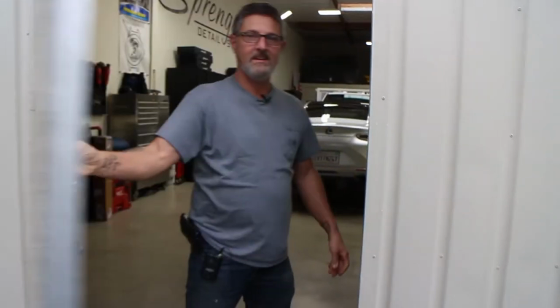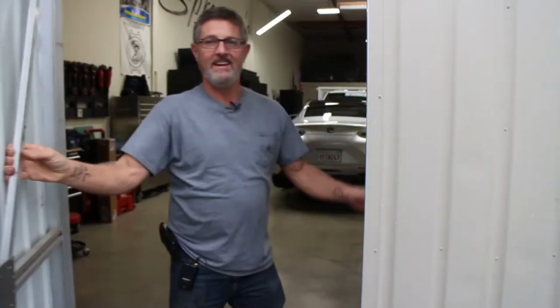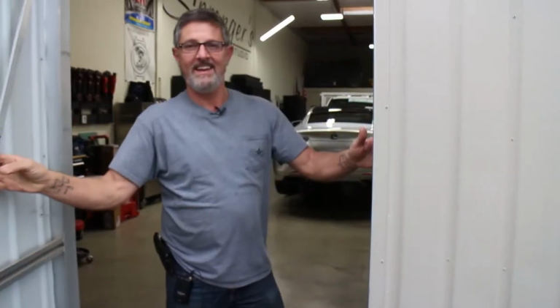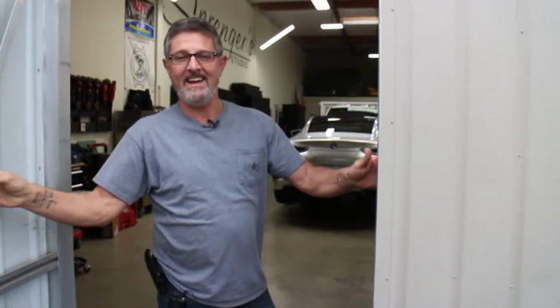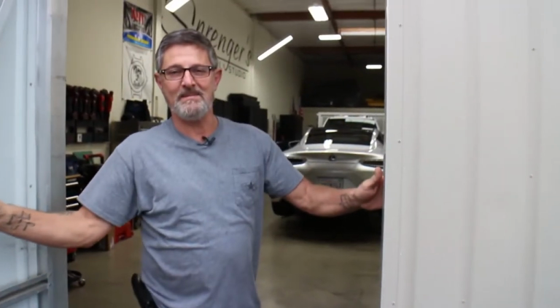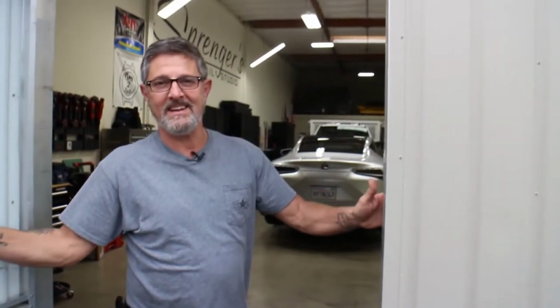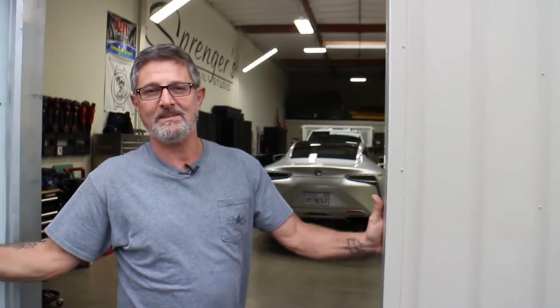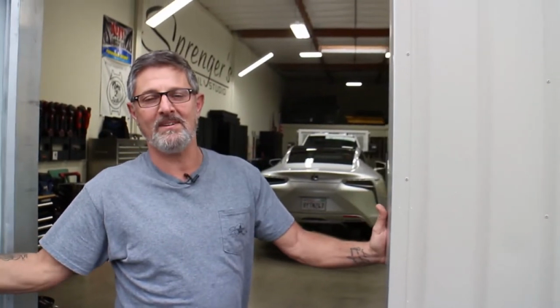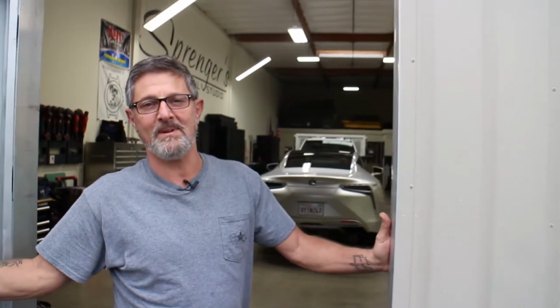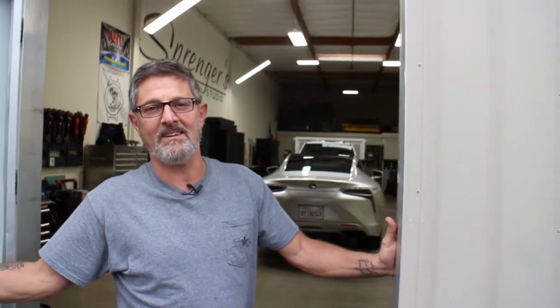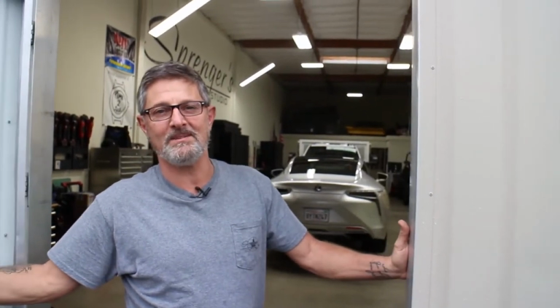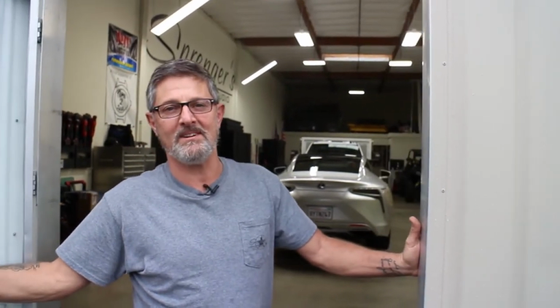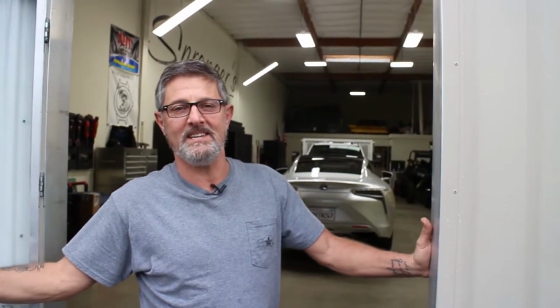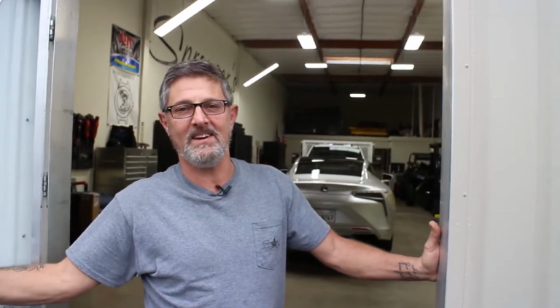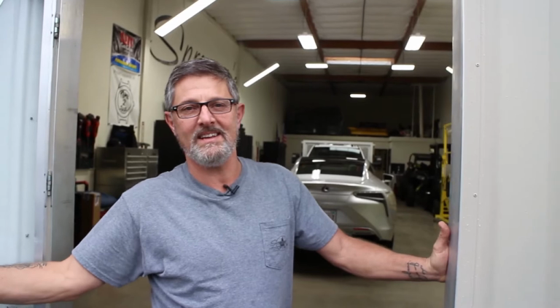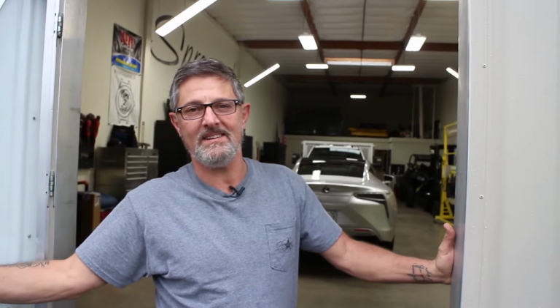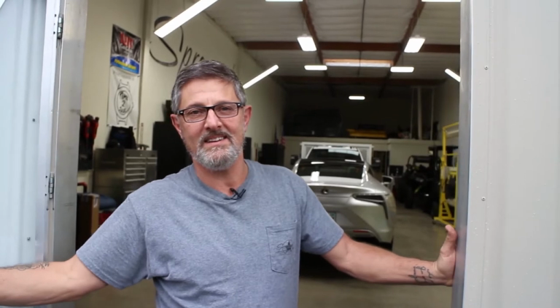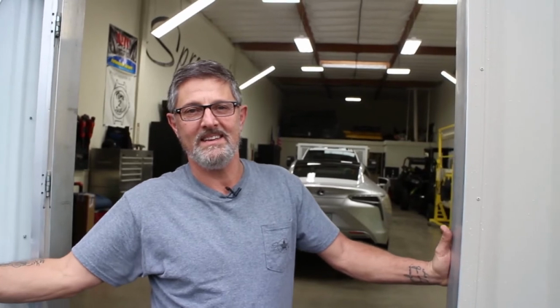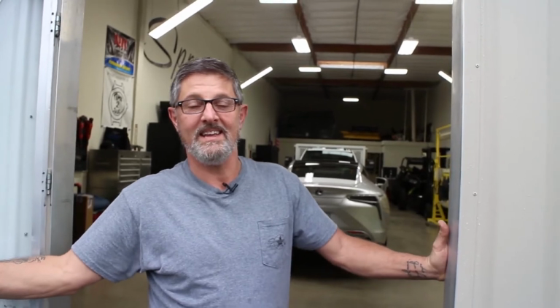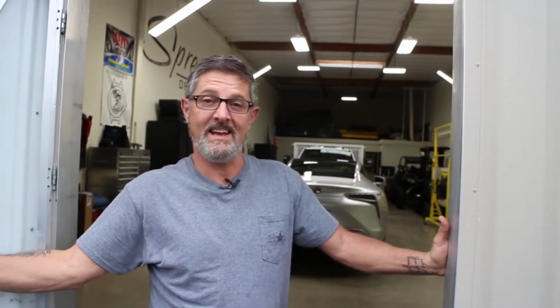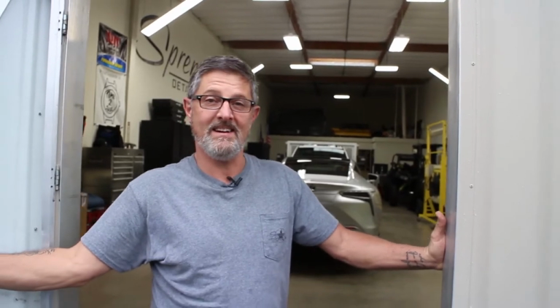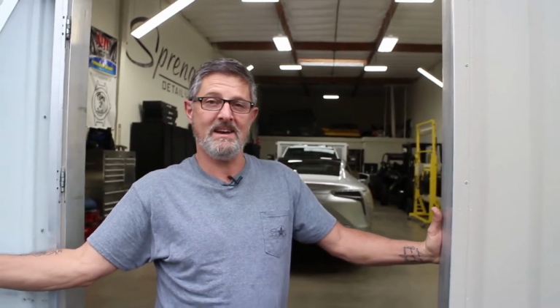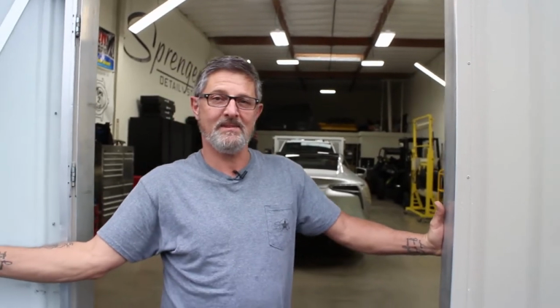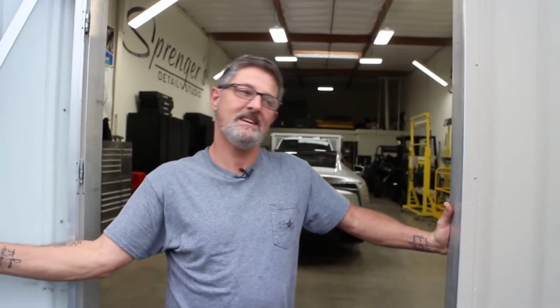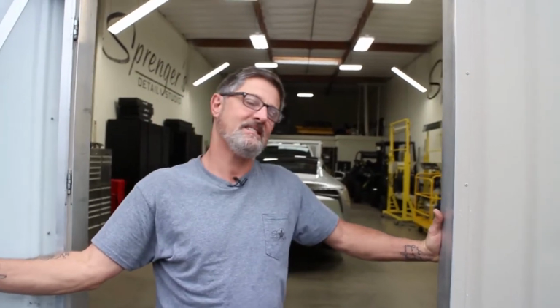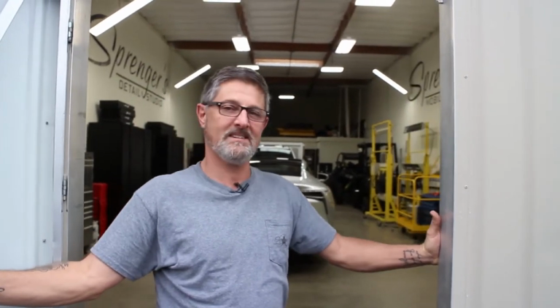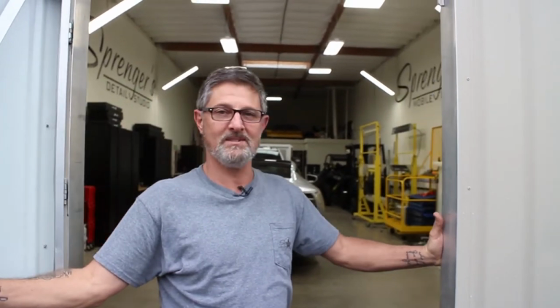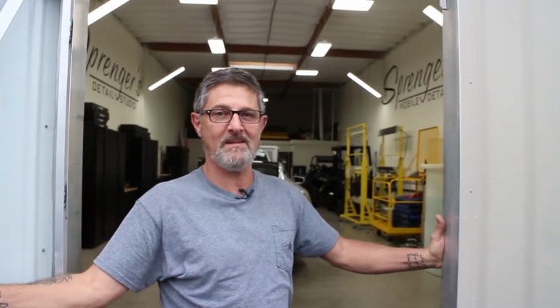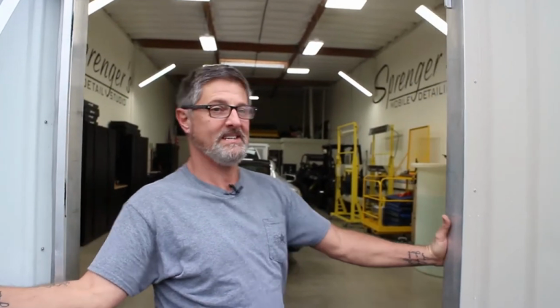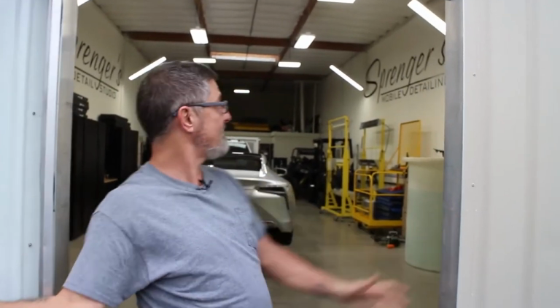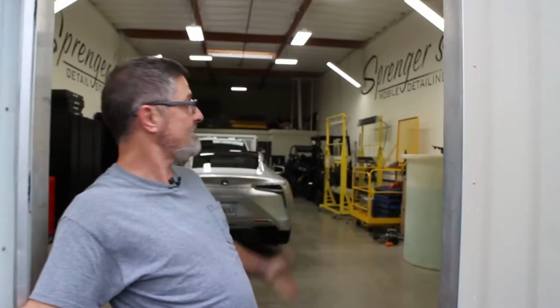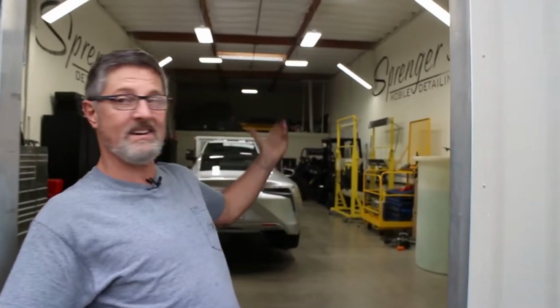Hey everybody, it's Paul Springer — Springer's Detailing in Anaheim, California. Come check out my detail studio.